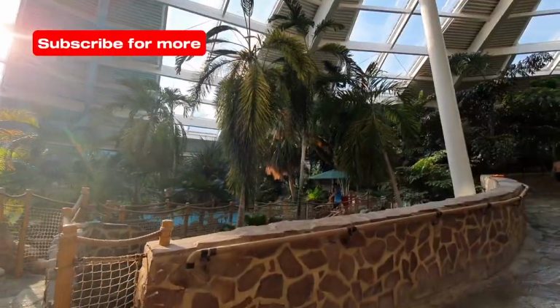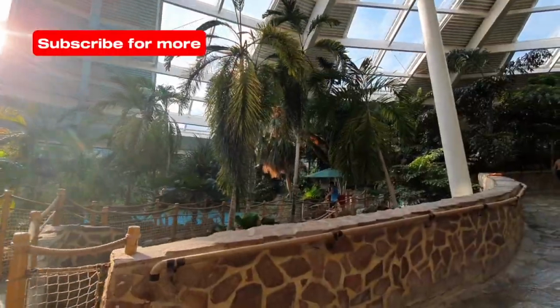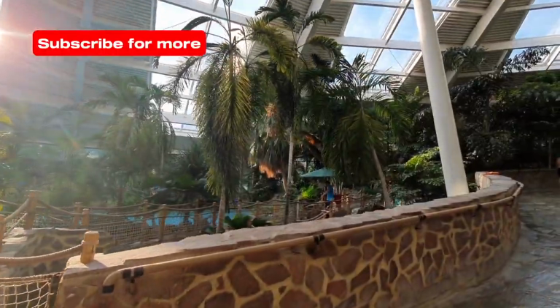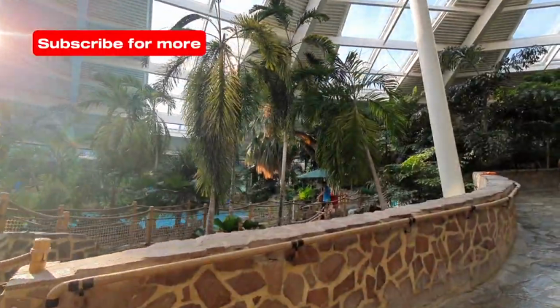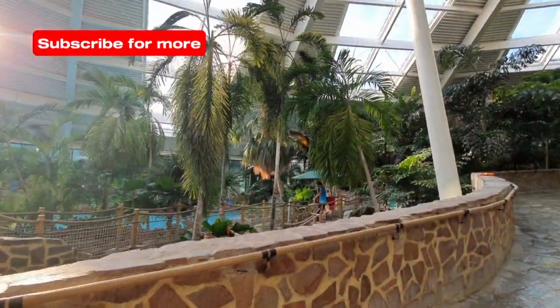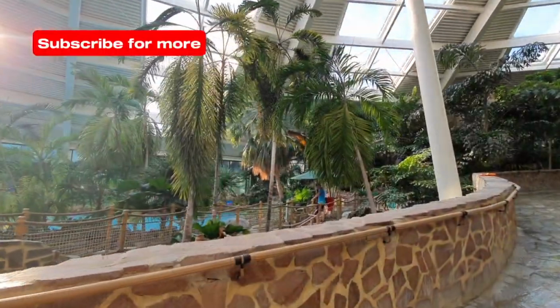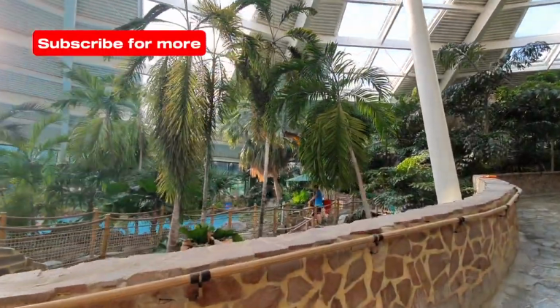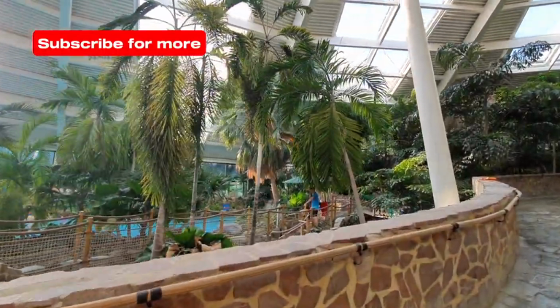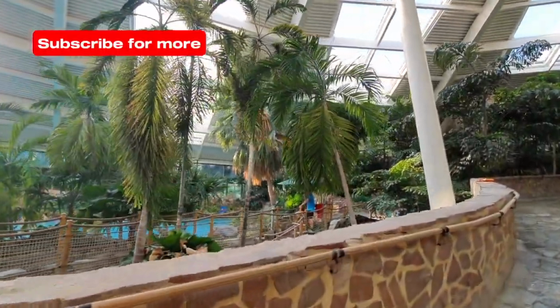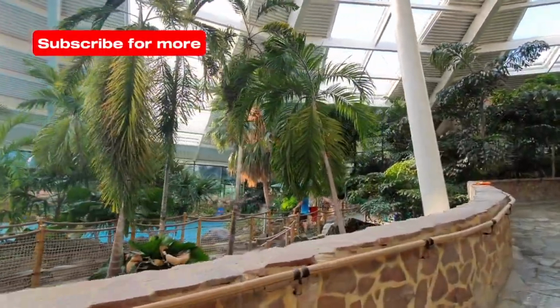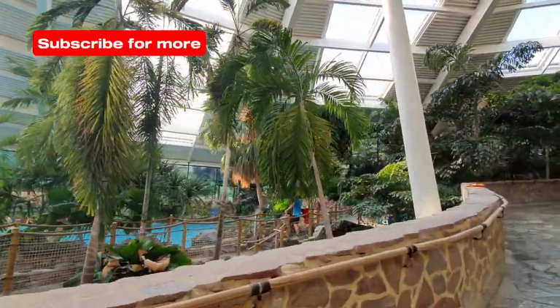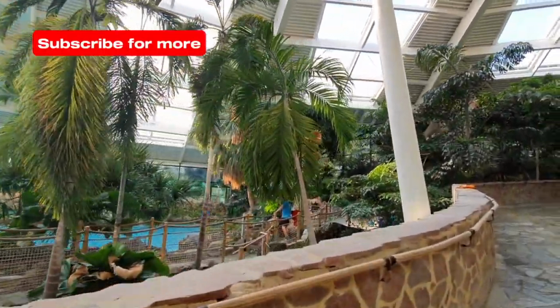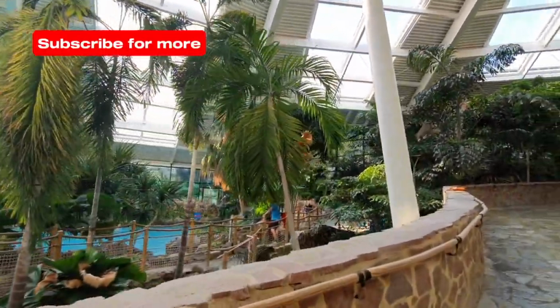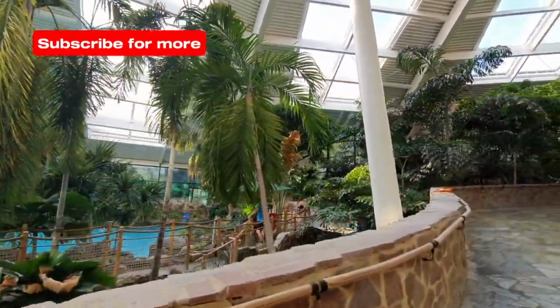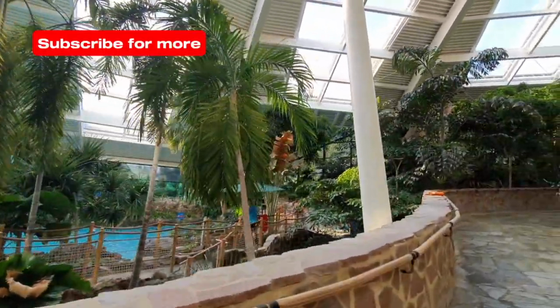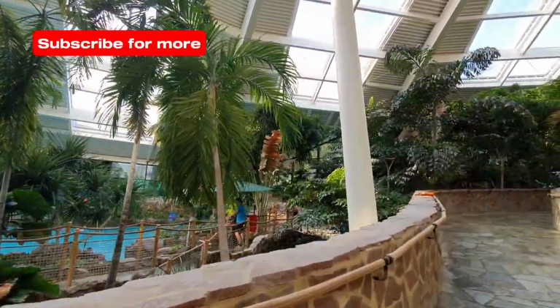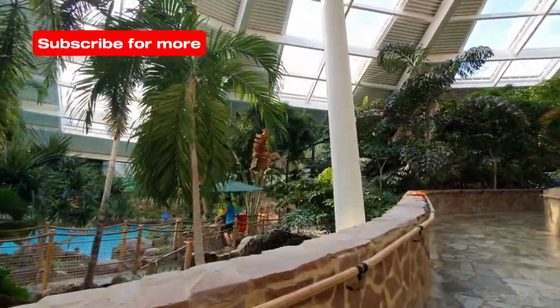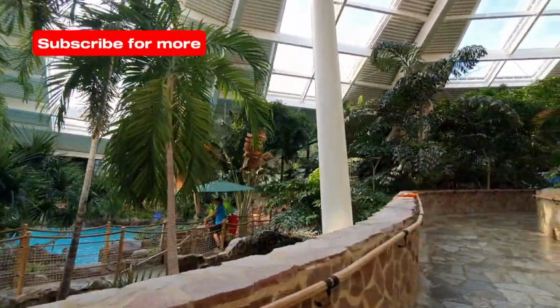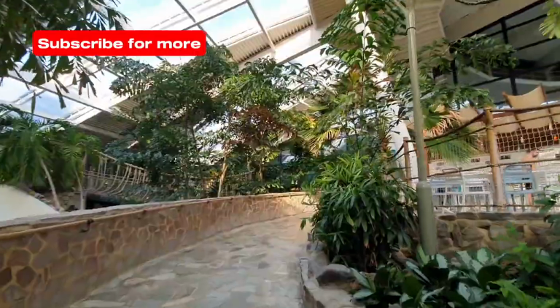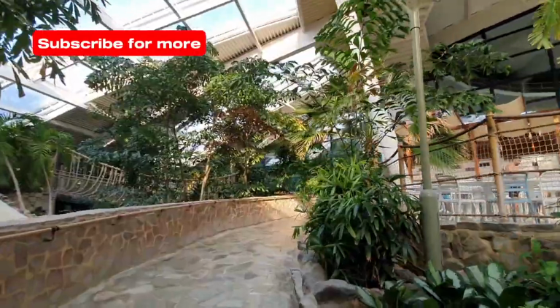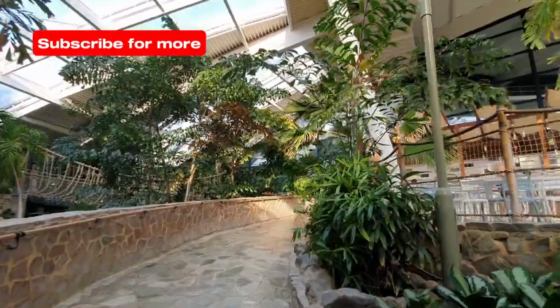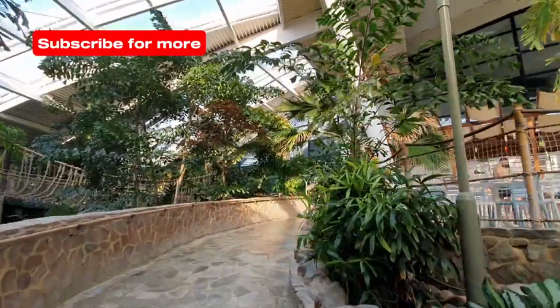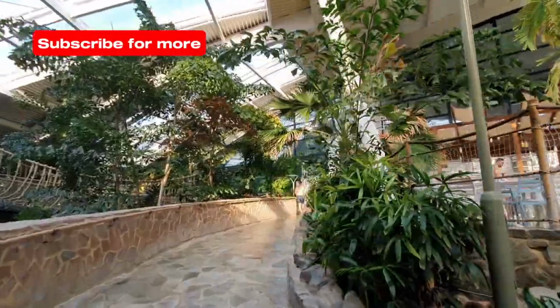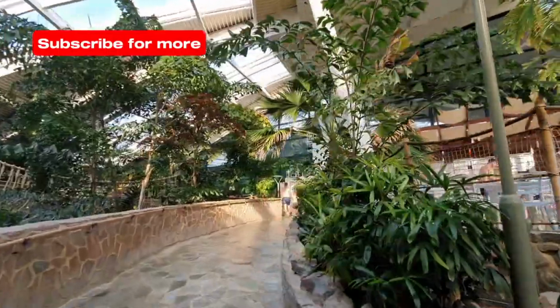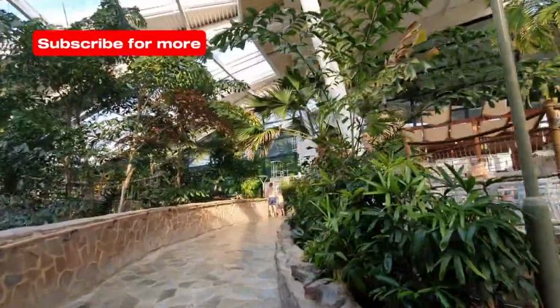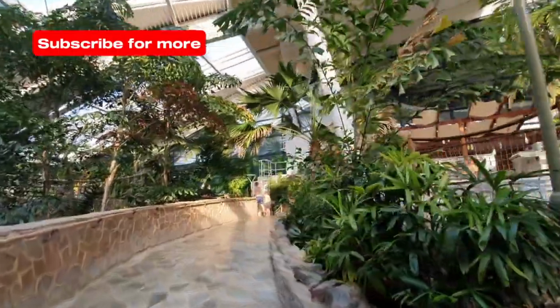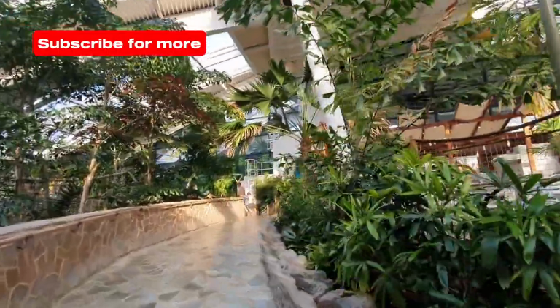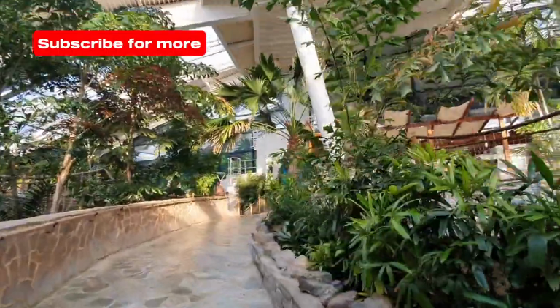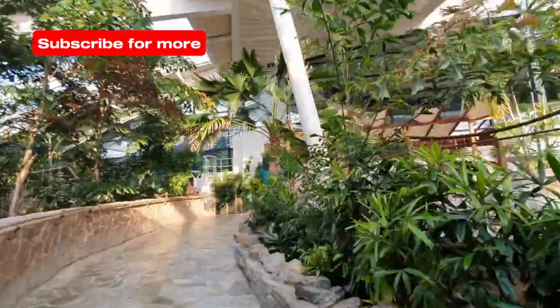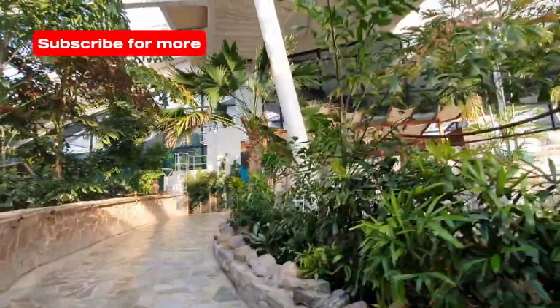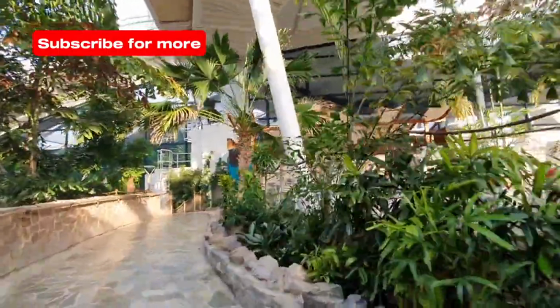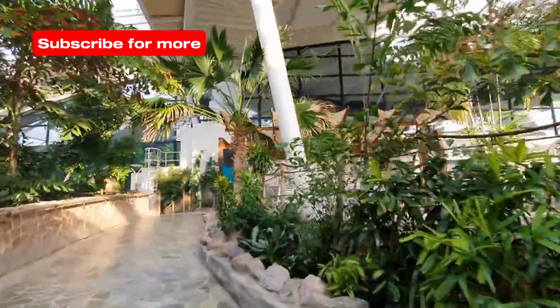Heated to a heavenly 29.5 degrees C all year round, this superb water park is one of the main attractions included in the cost of your stay.